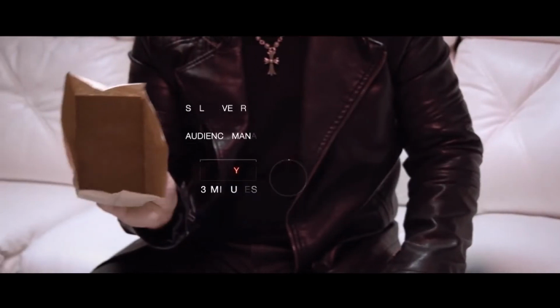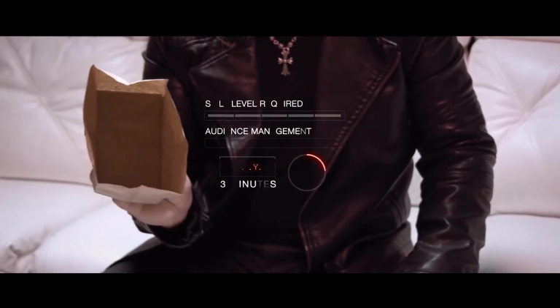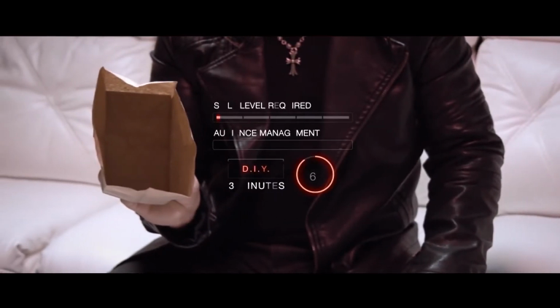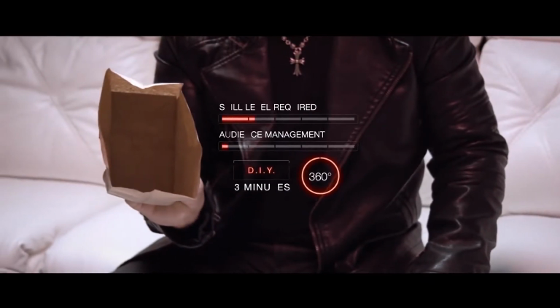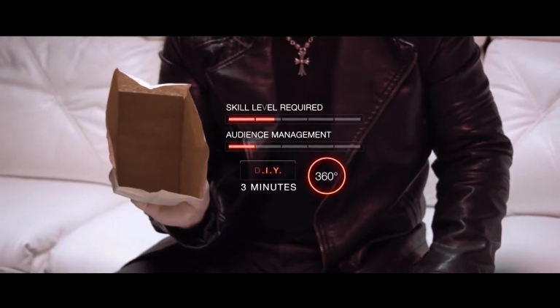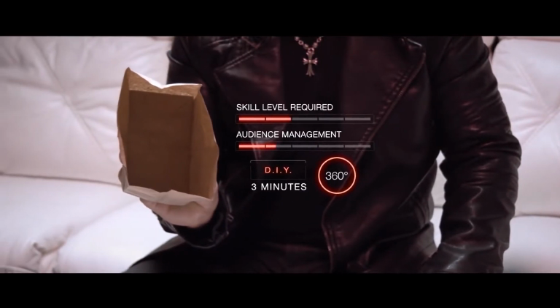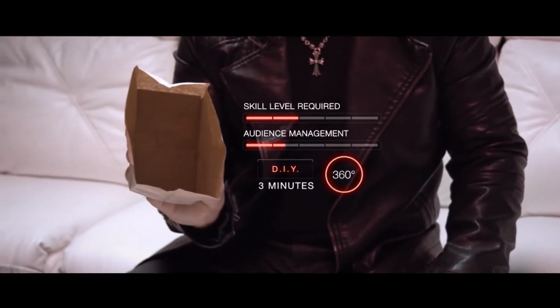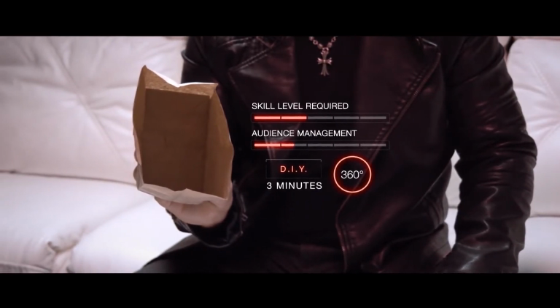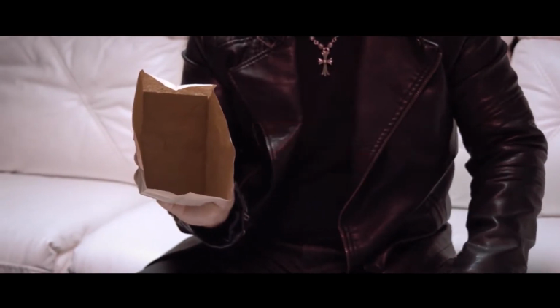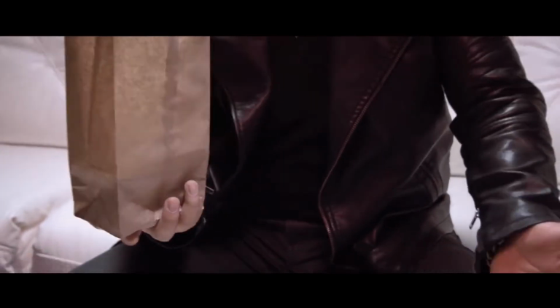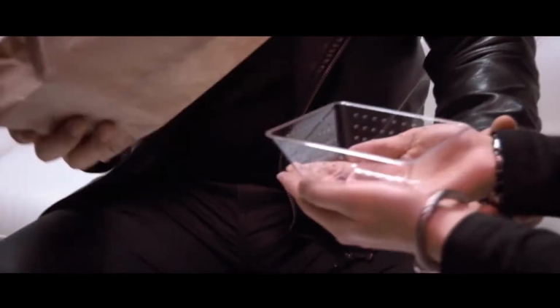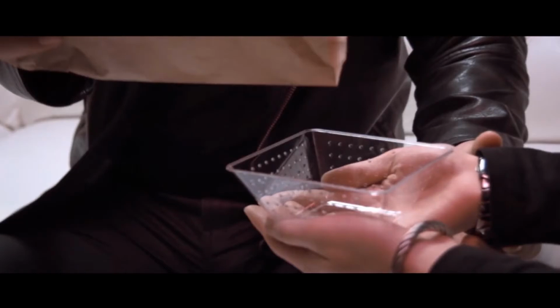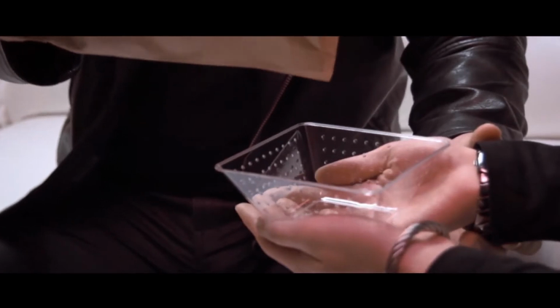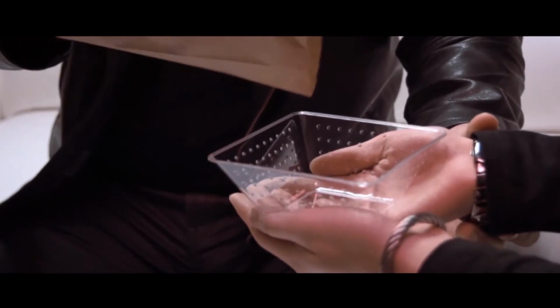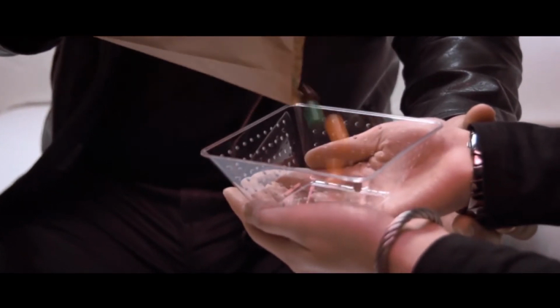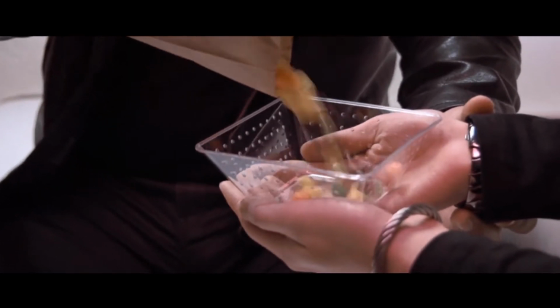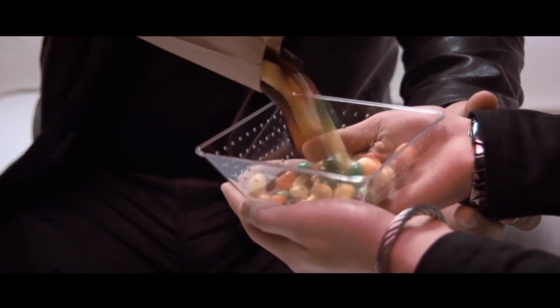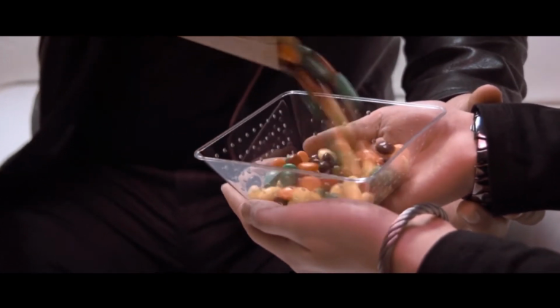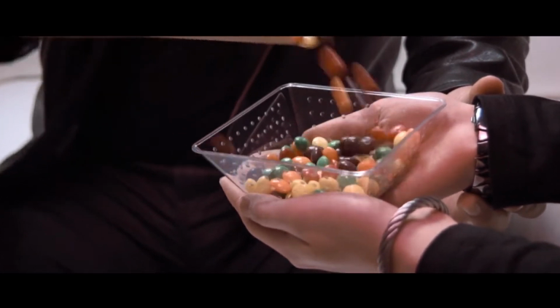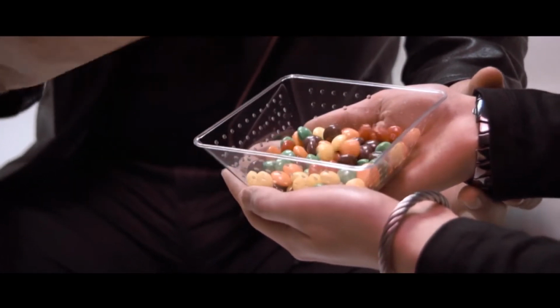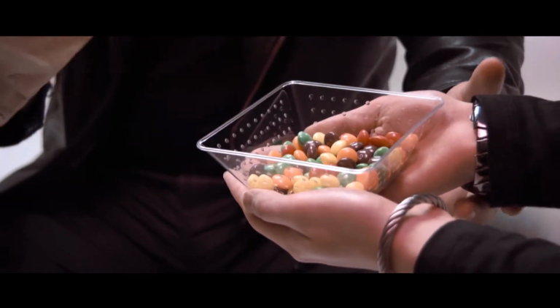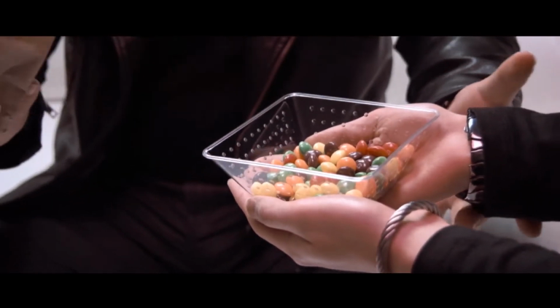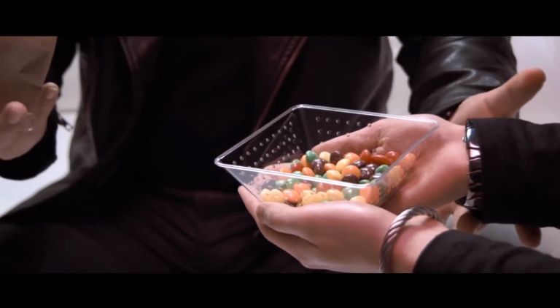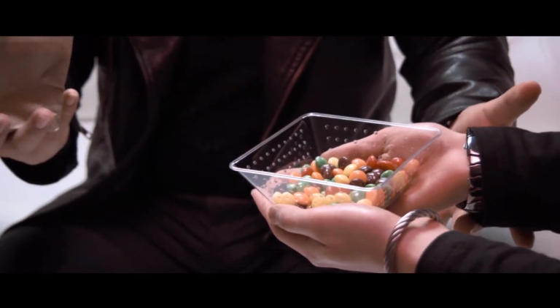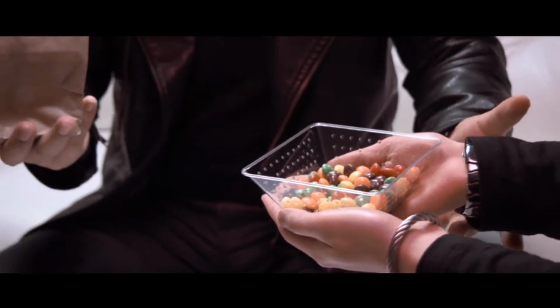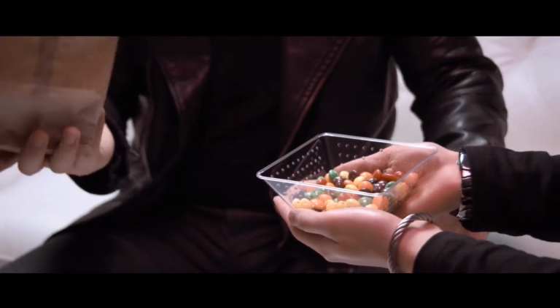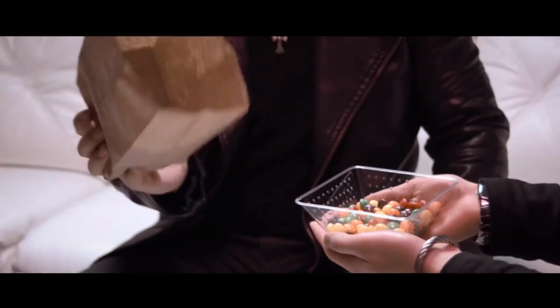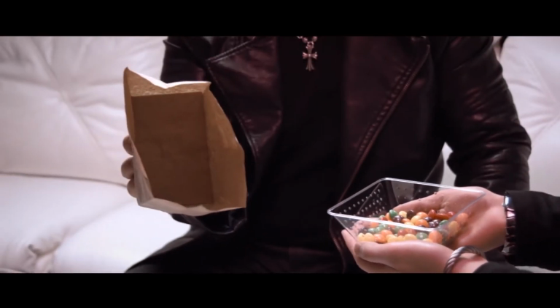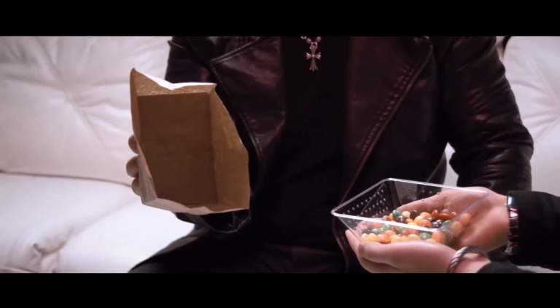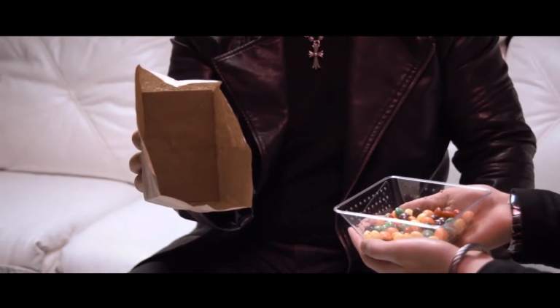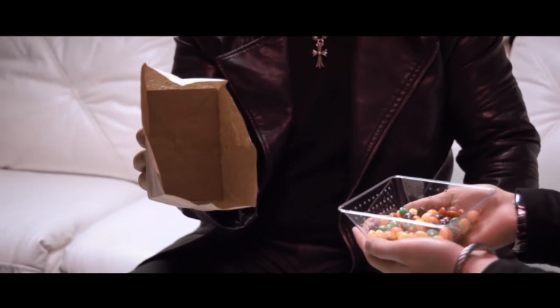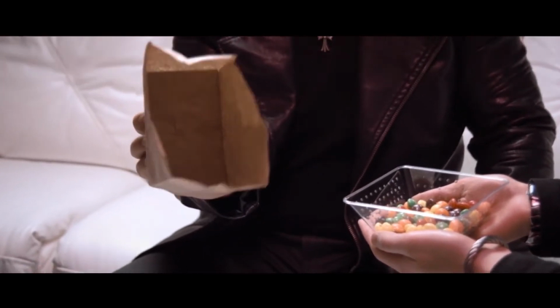Last but not least, we'll go over how you can pull things out of an empty paper bag completely surrounded.